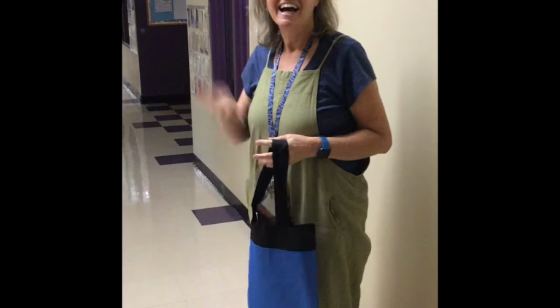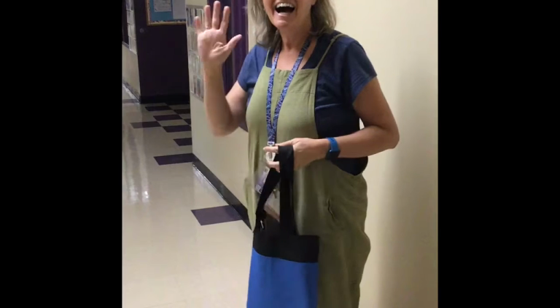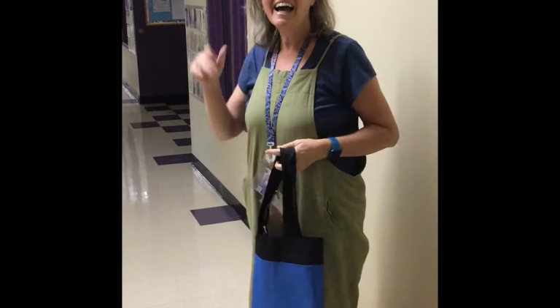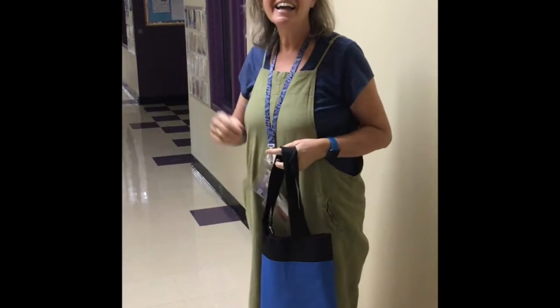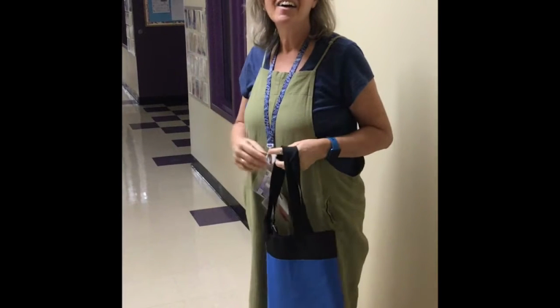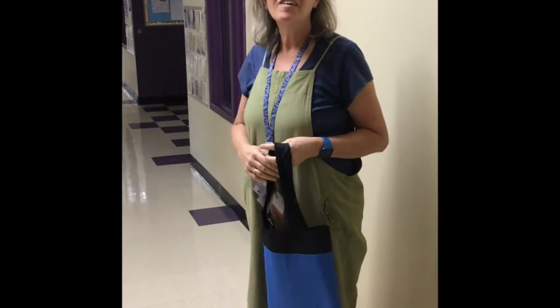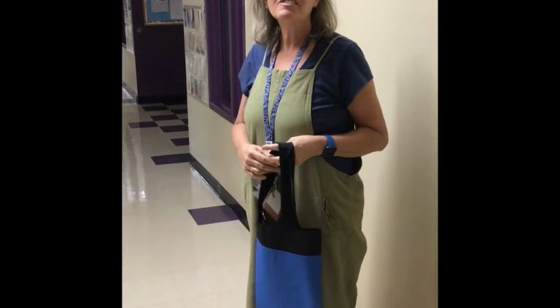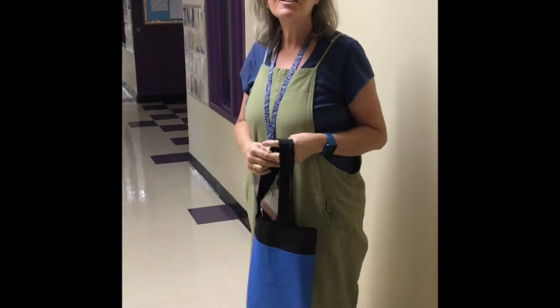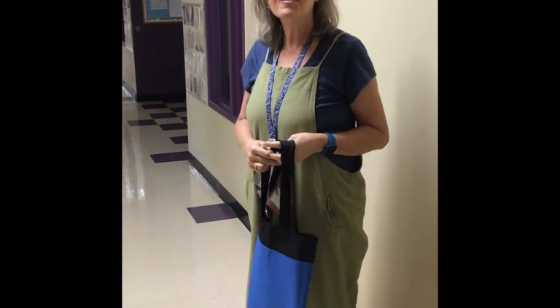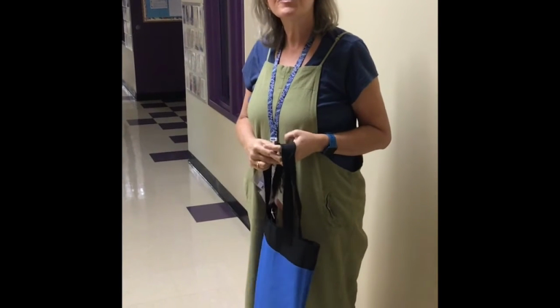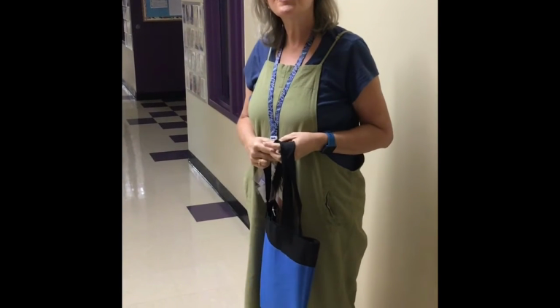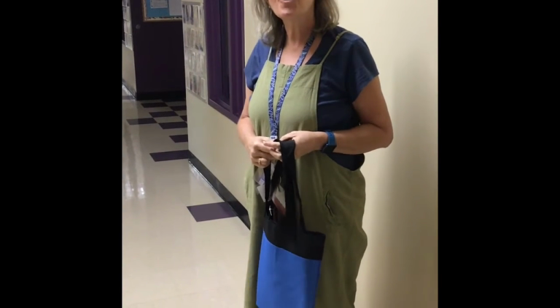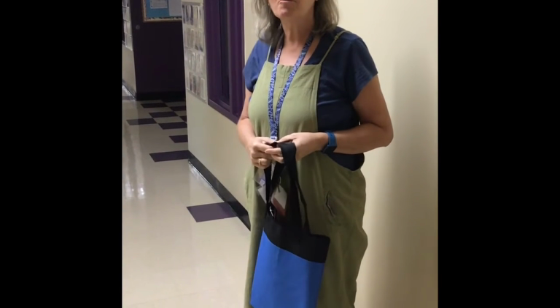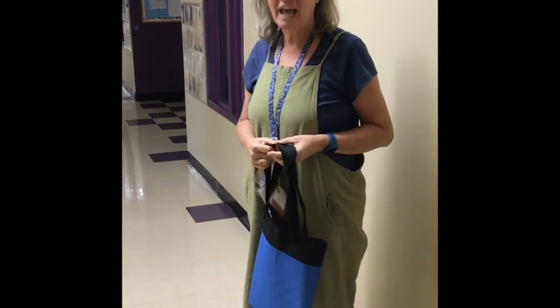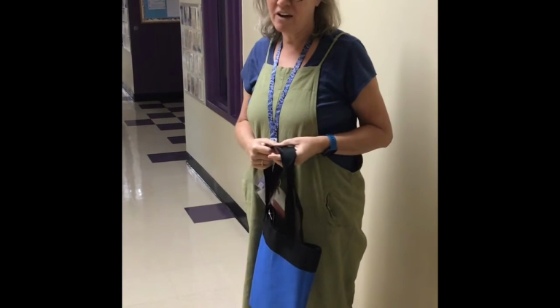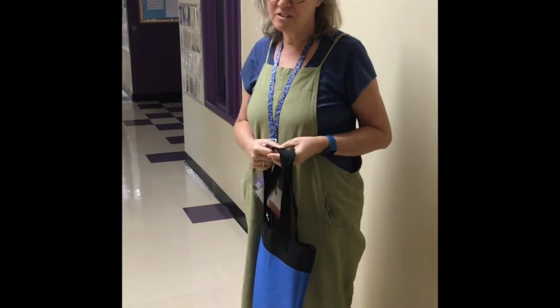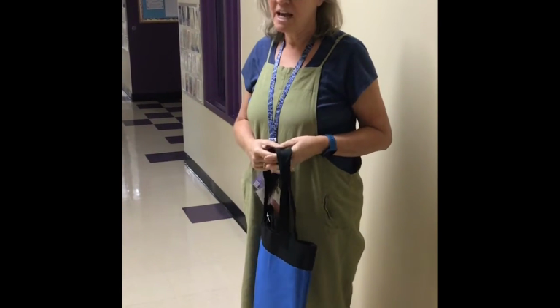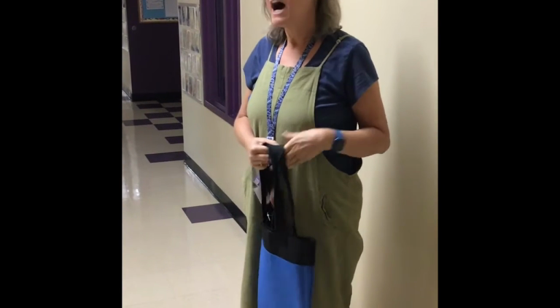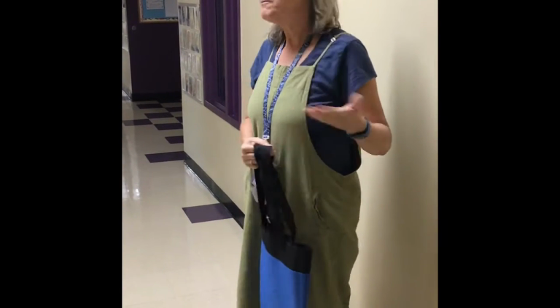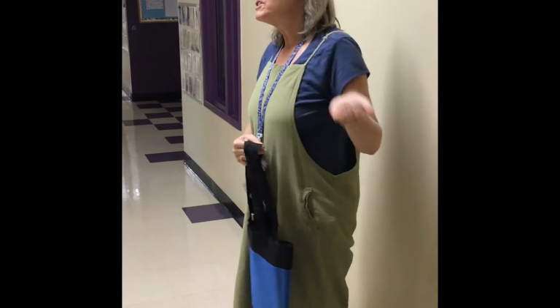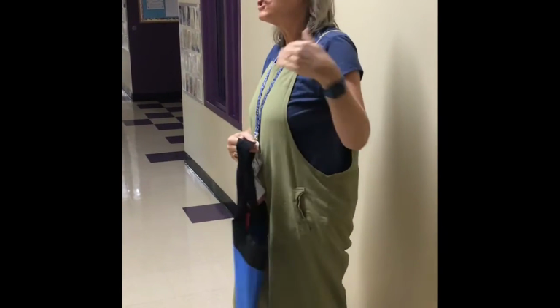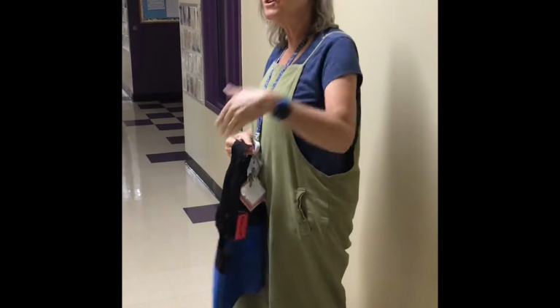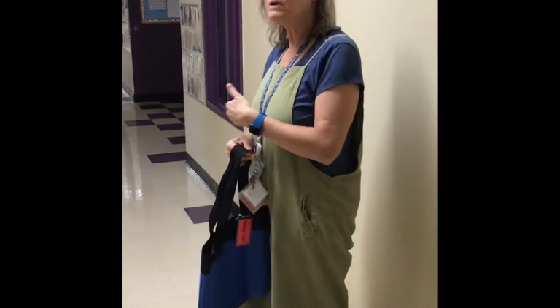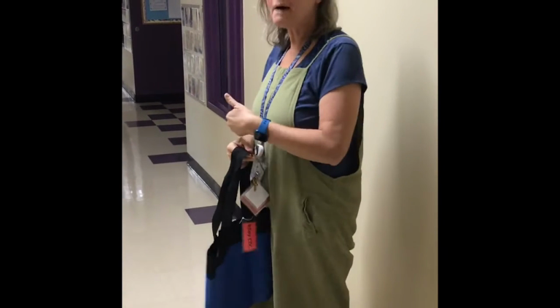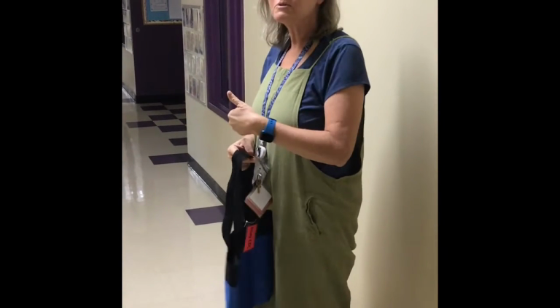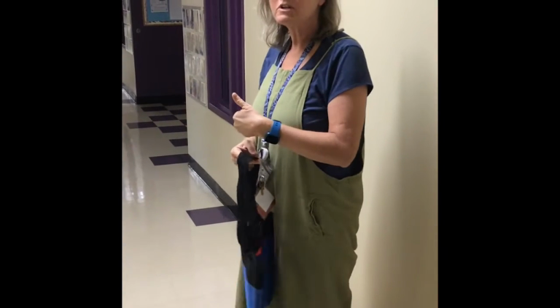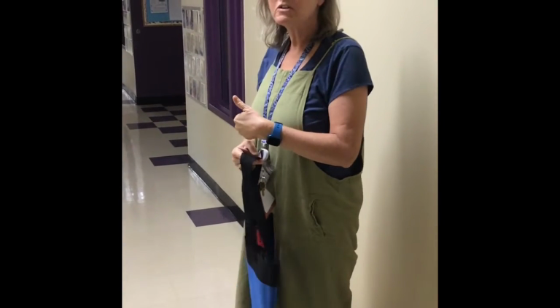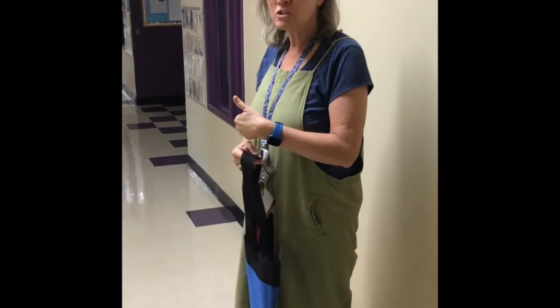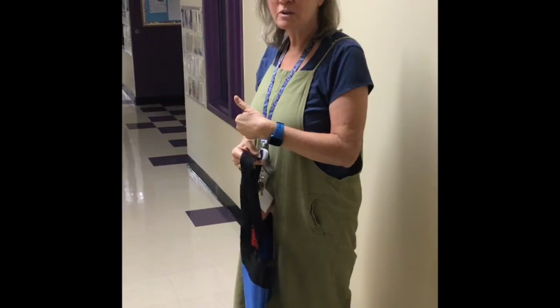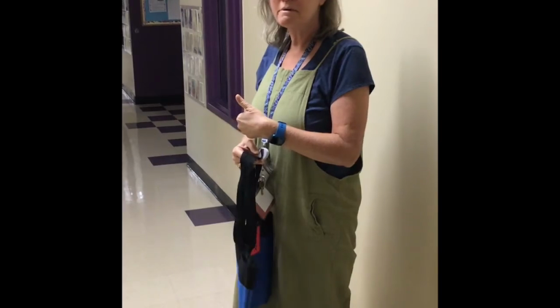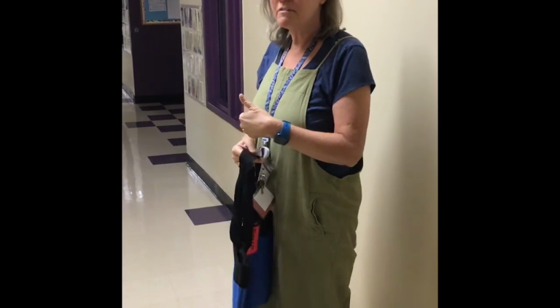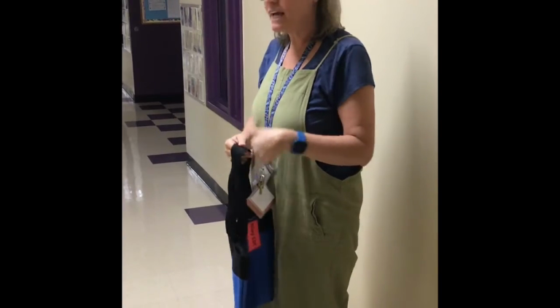Hi, welcome to our virtual open house. I wanted to show you what happens when the children come in every day.